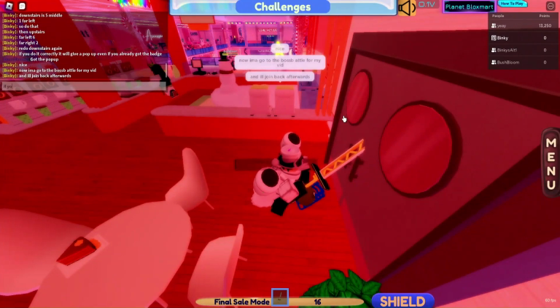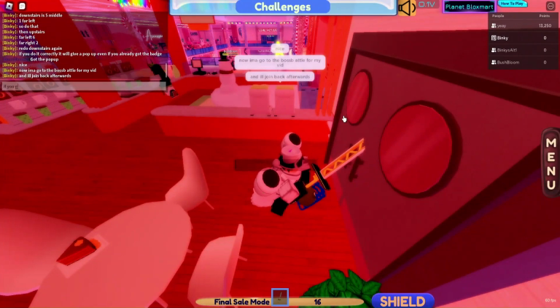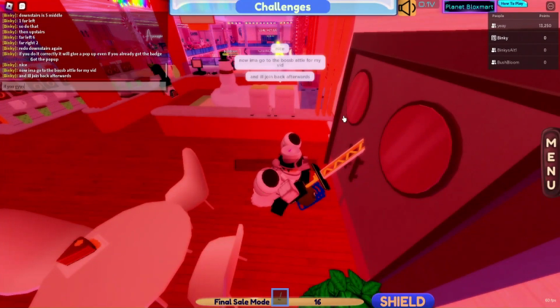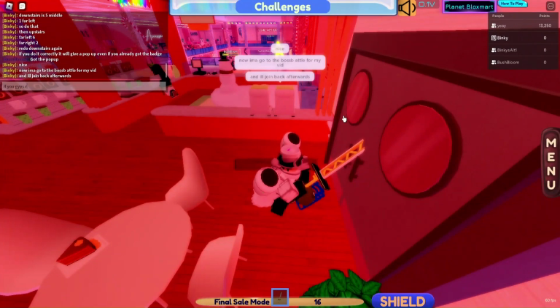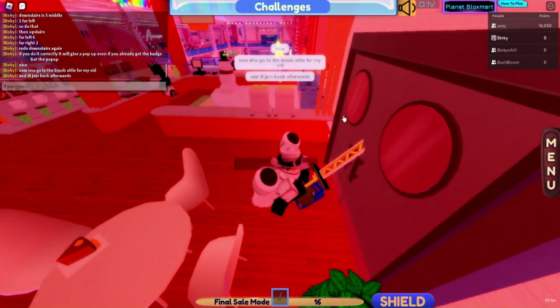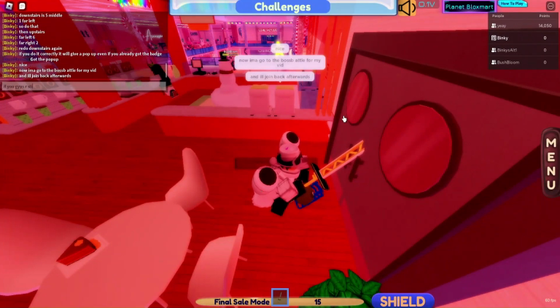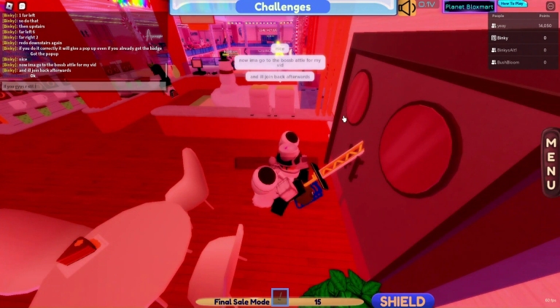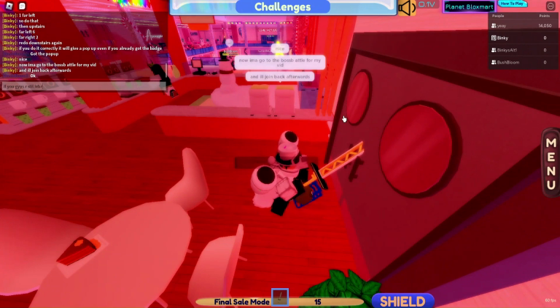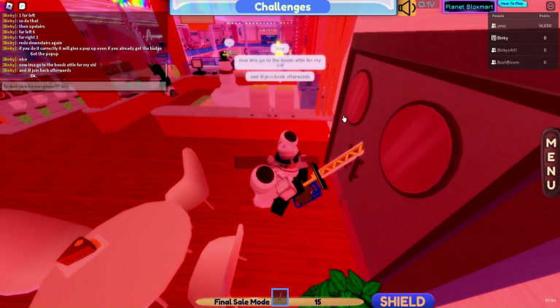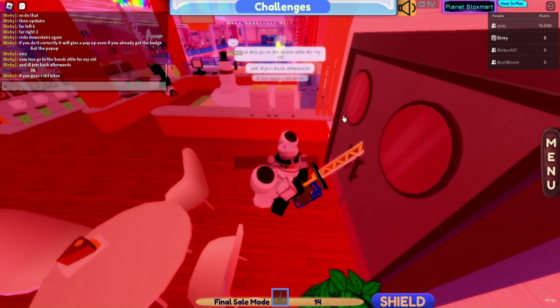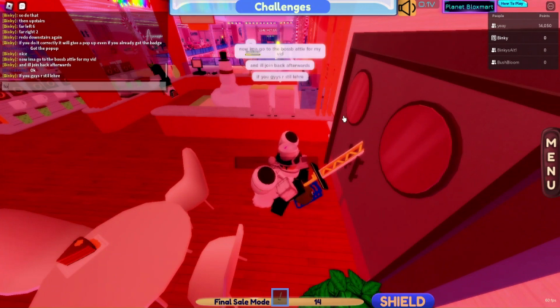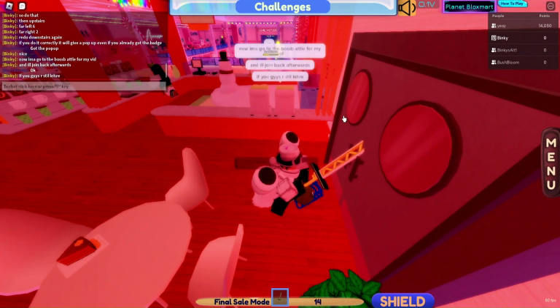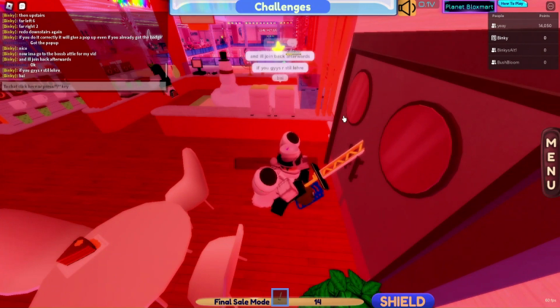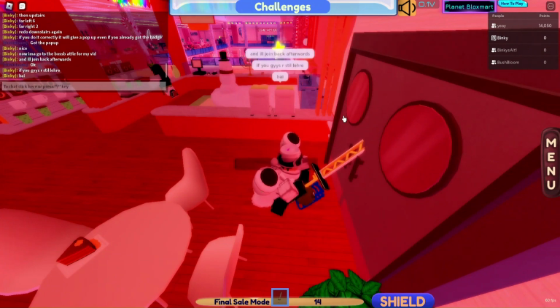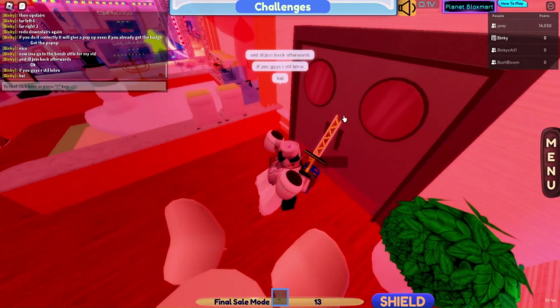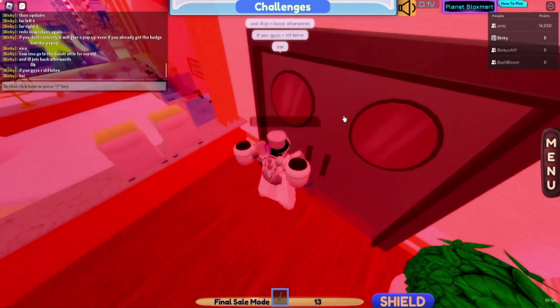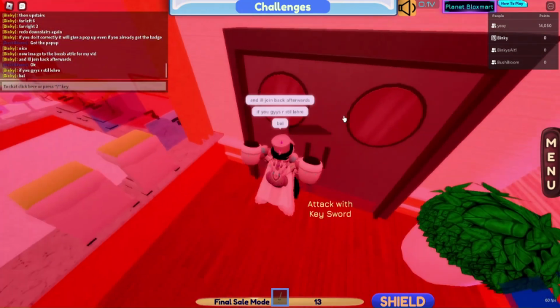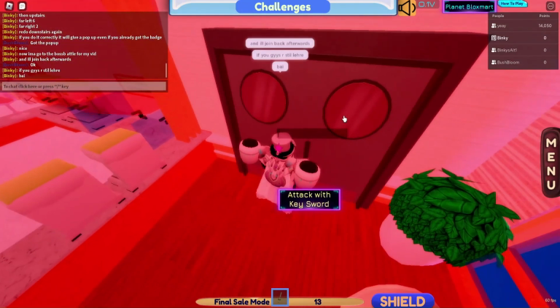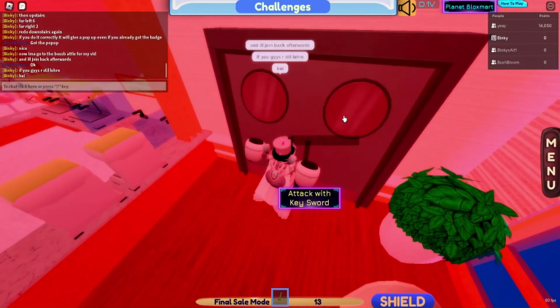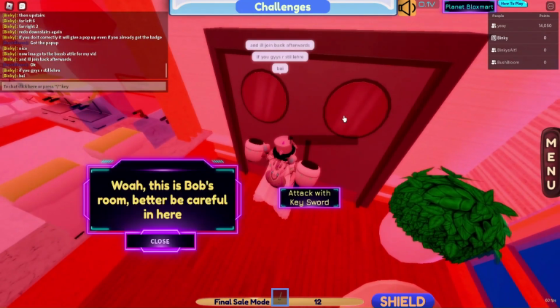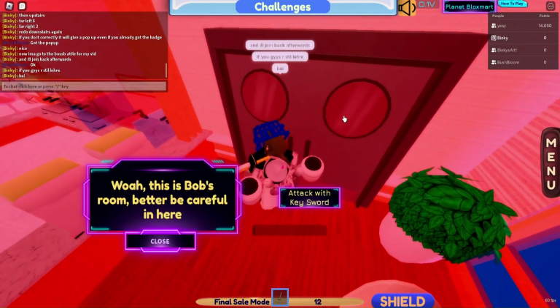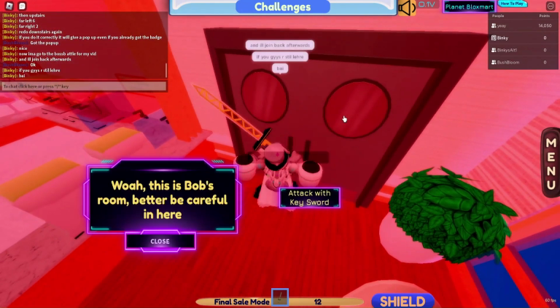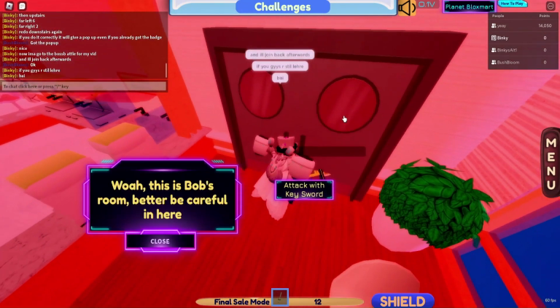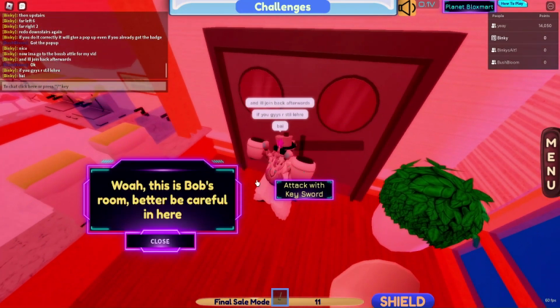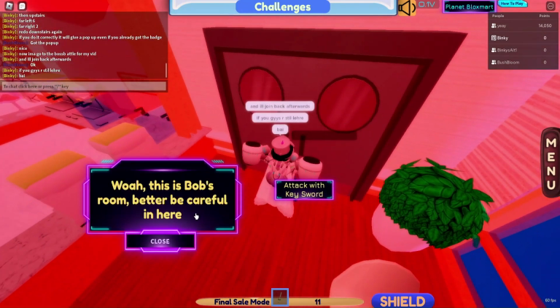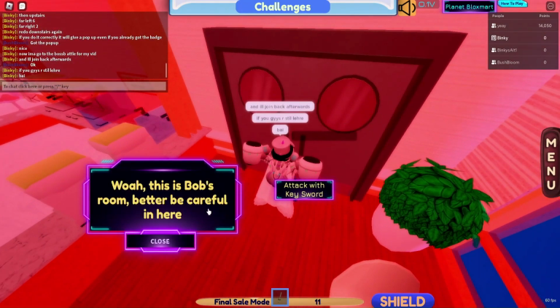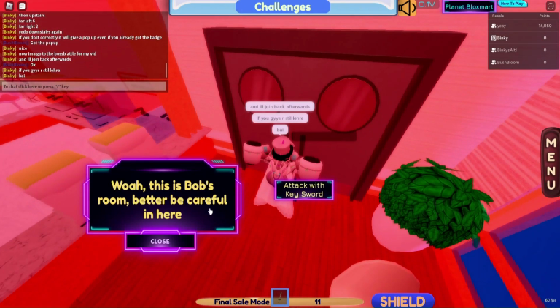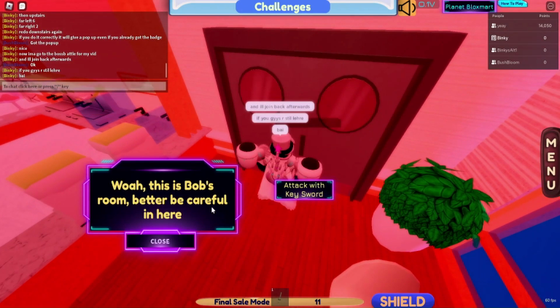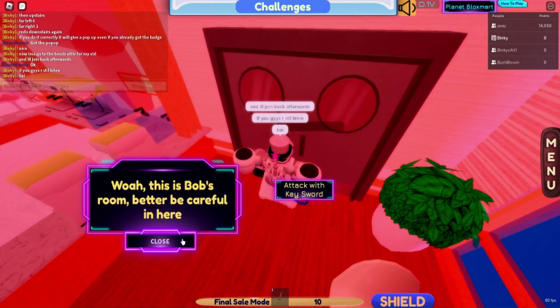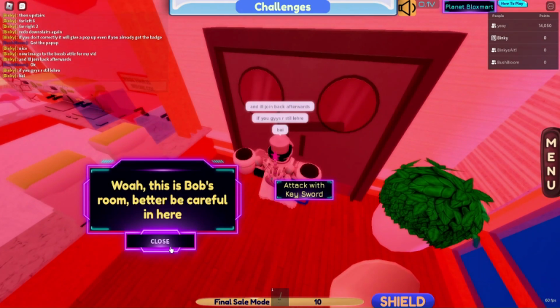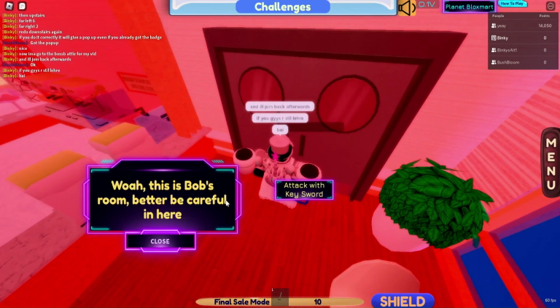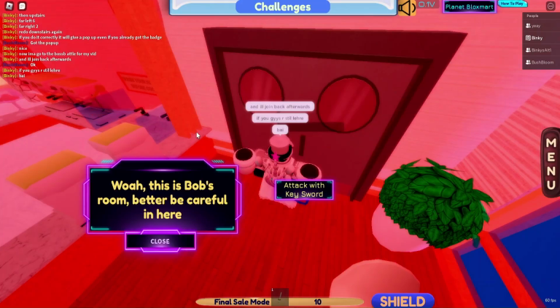Choose the BlockSmart map for the last time, then go to this door and hit it with the sword you got. Then you should be teleported to a new game.